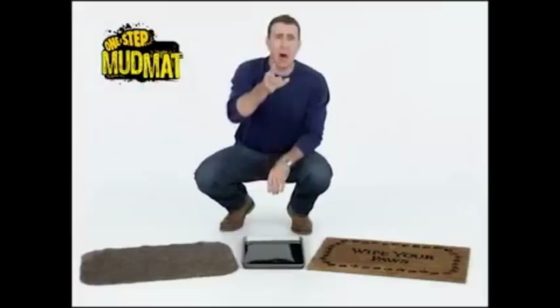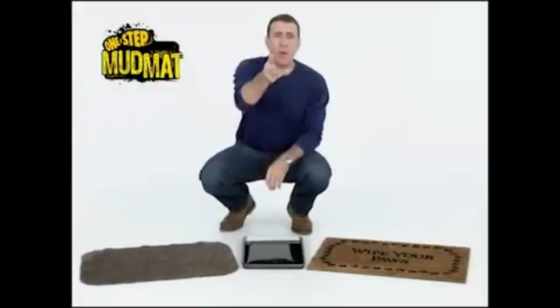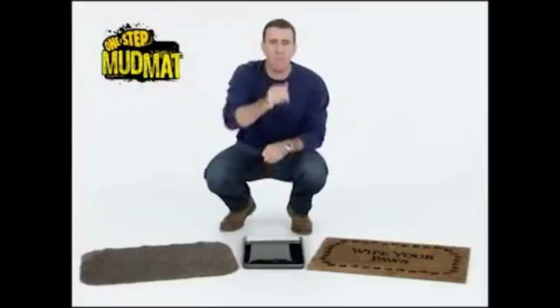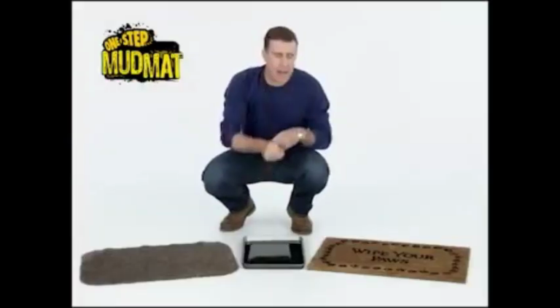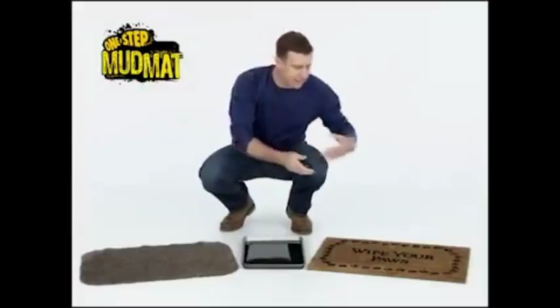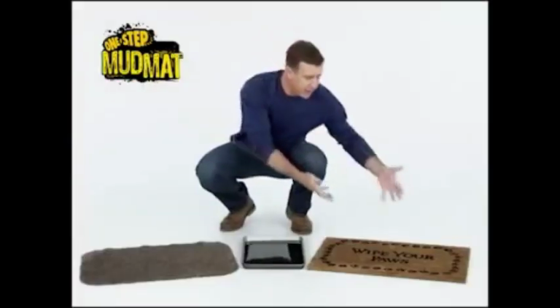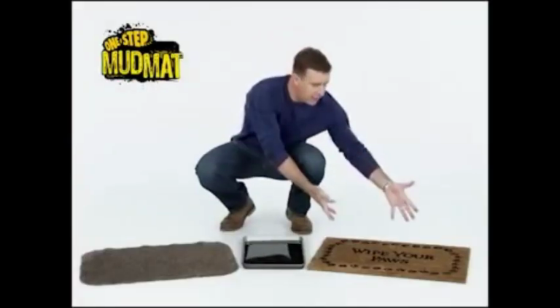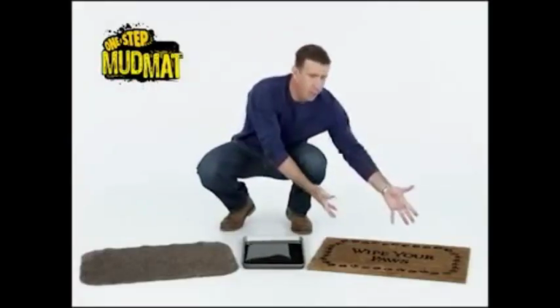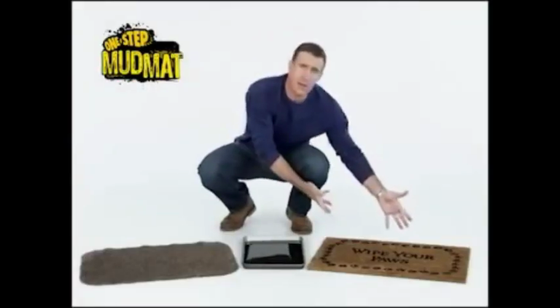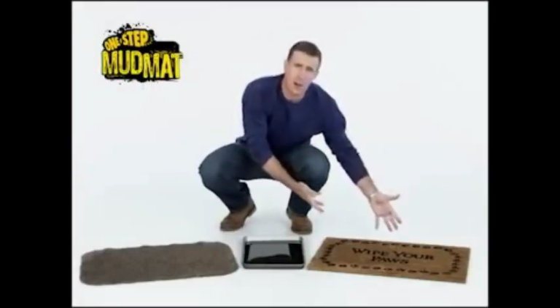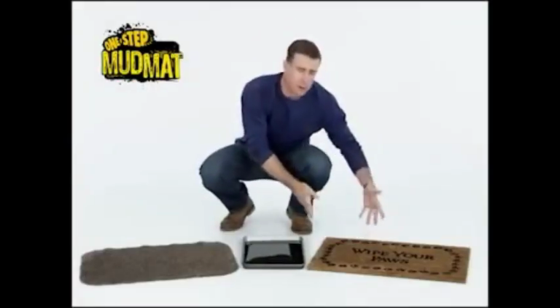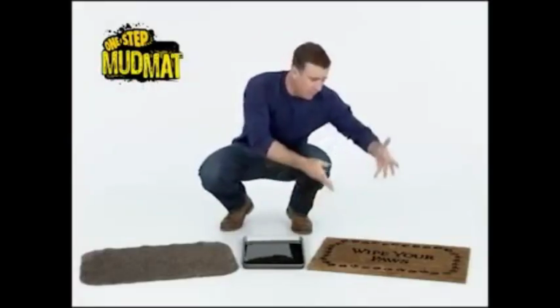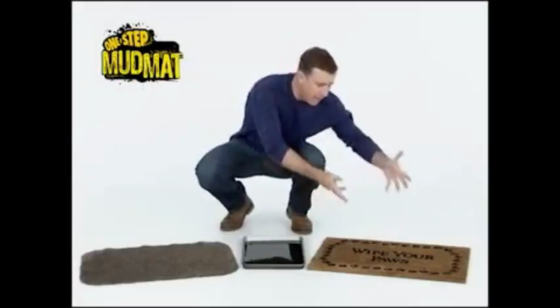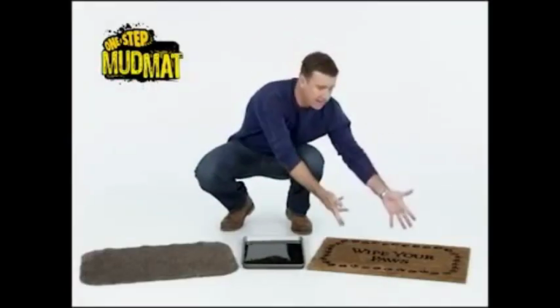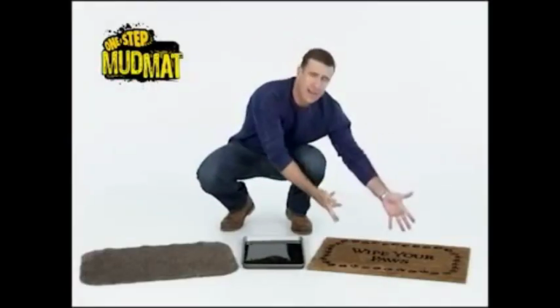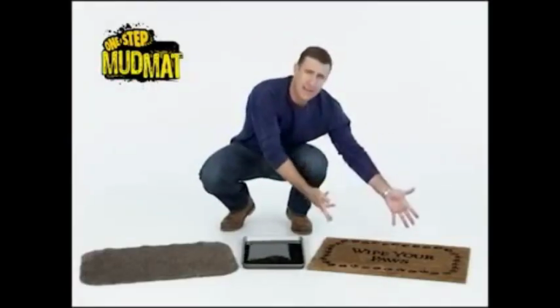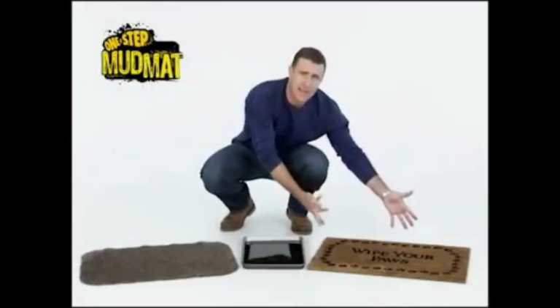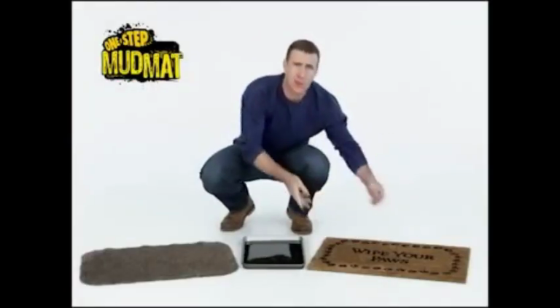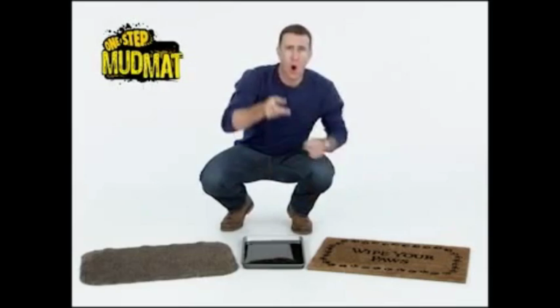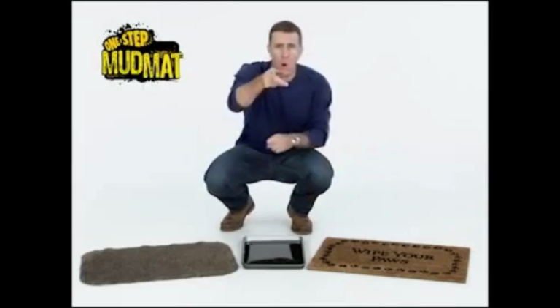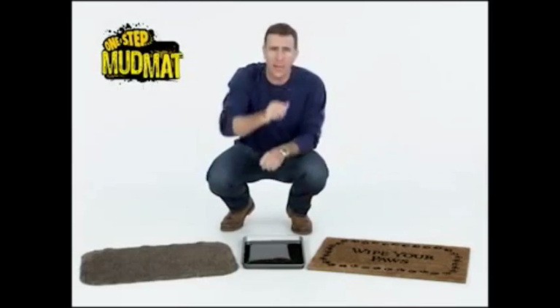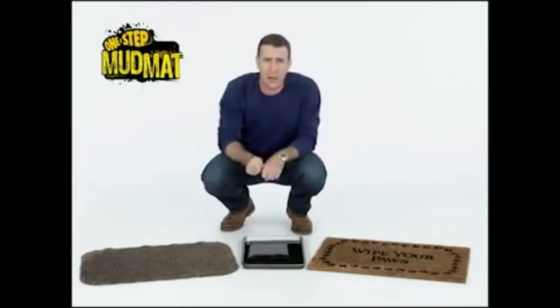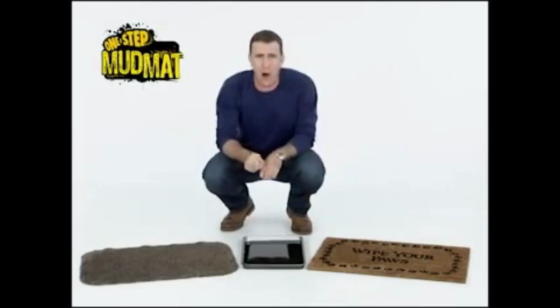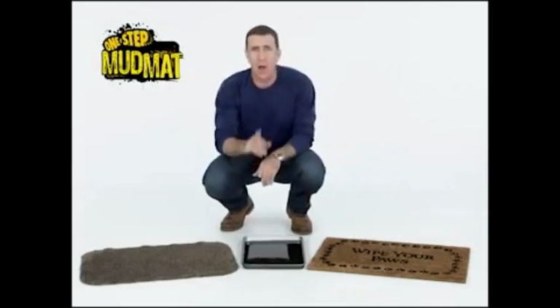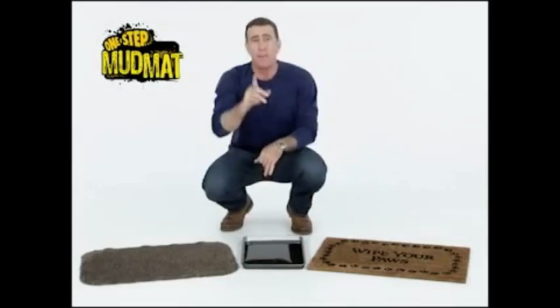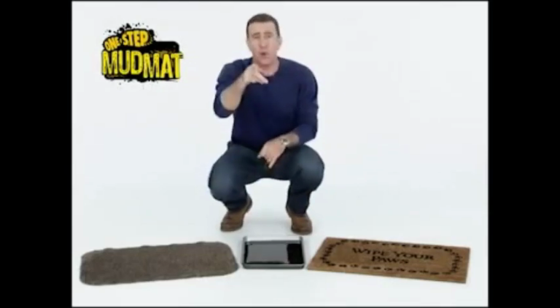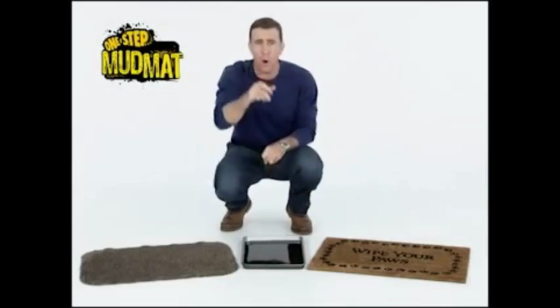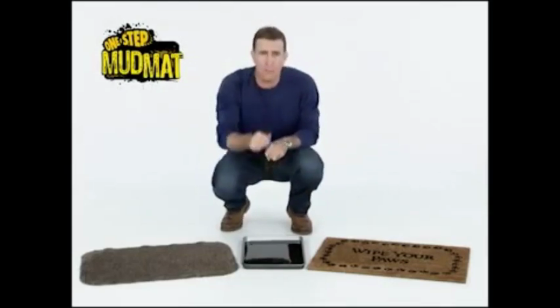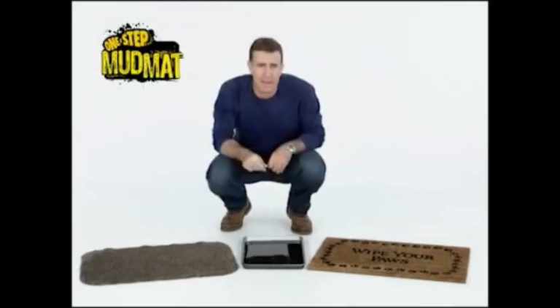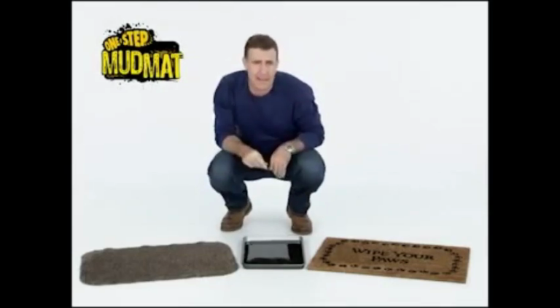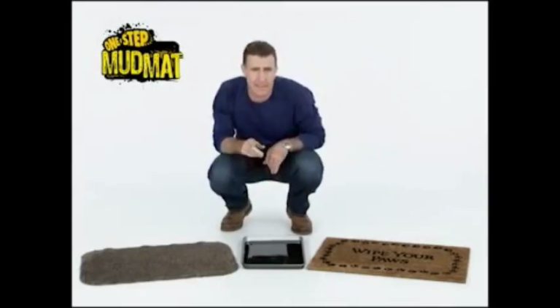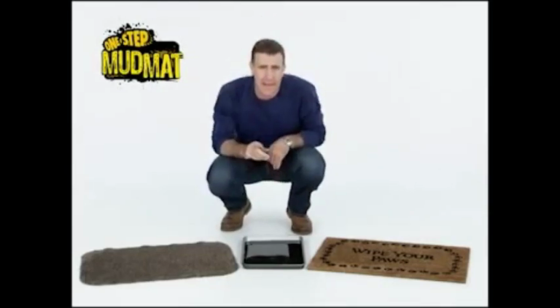Now we pay 30, 40 dollars for mats like this all day long, but you won't pay that today.